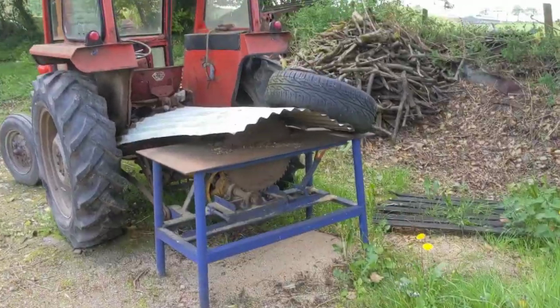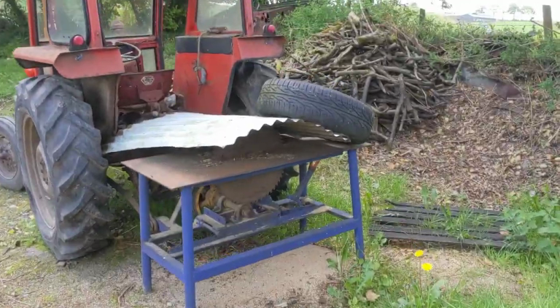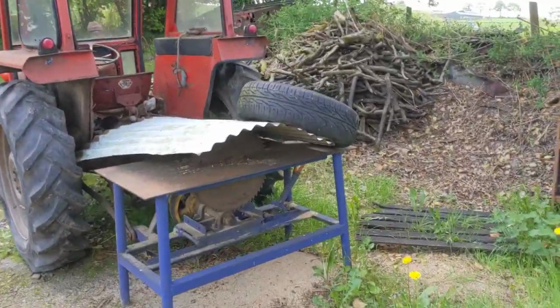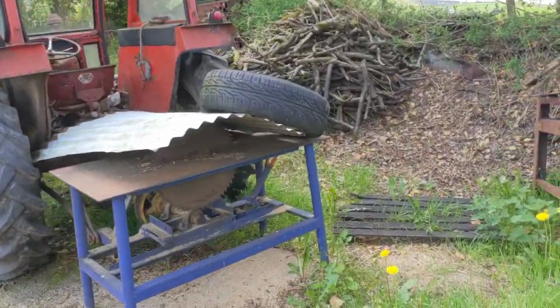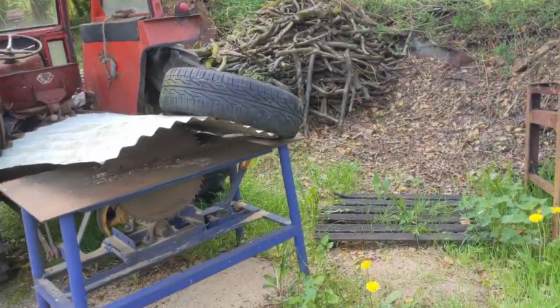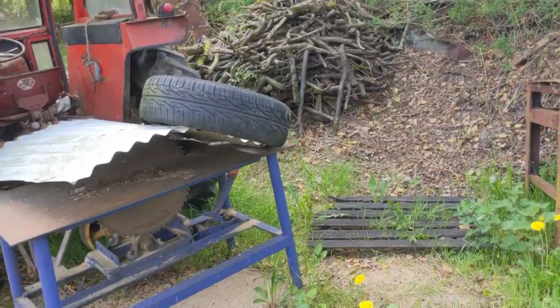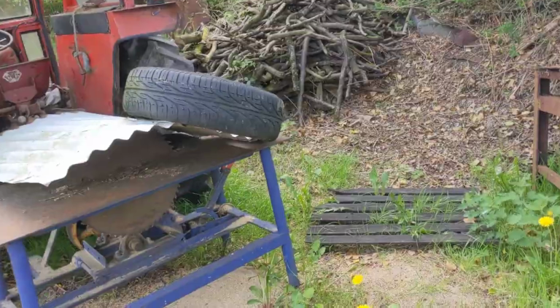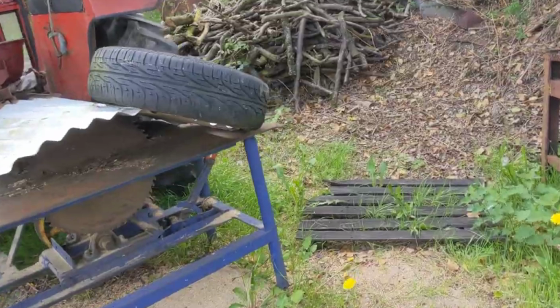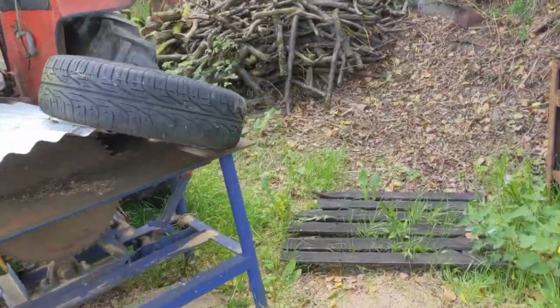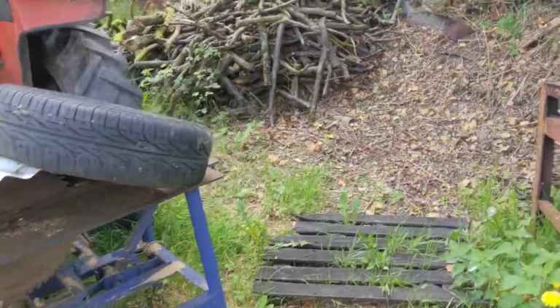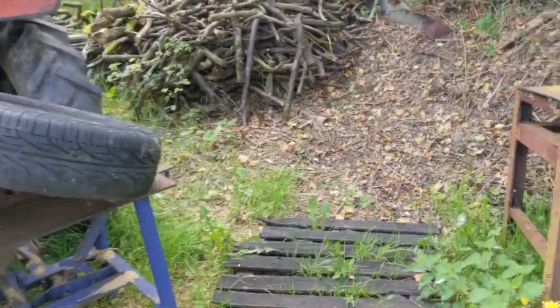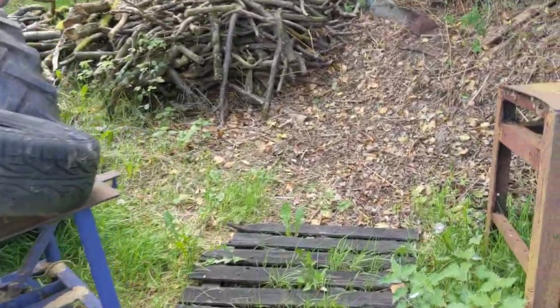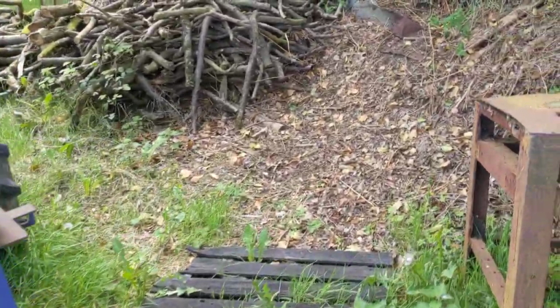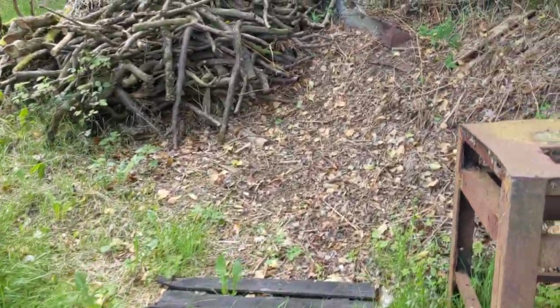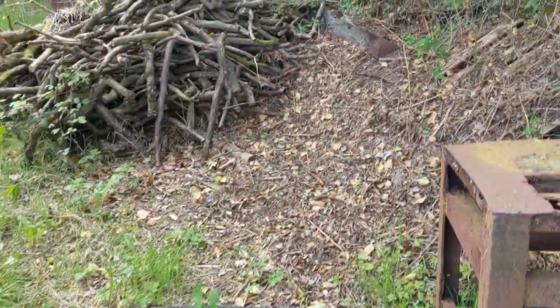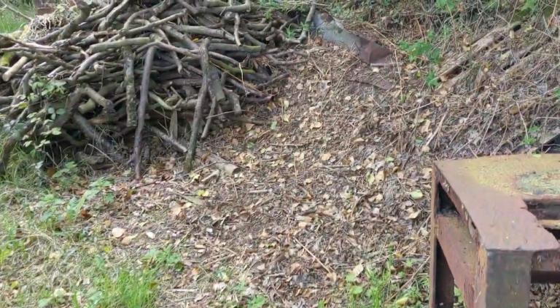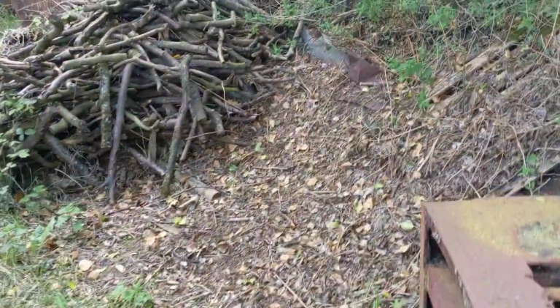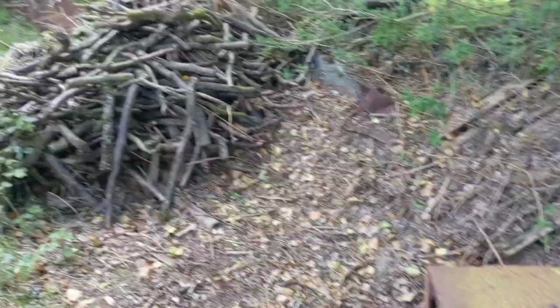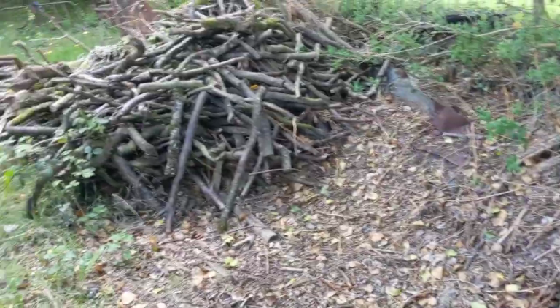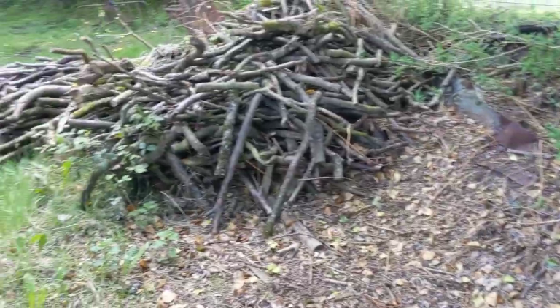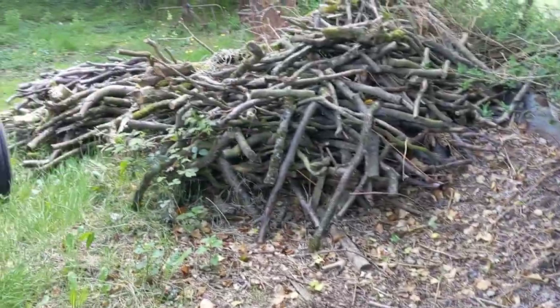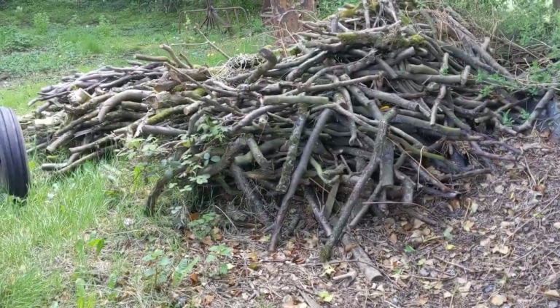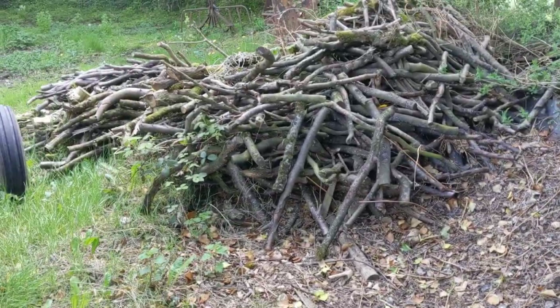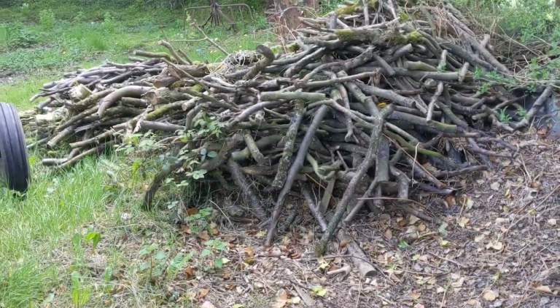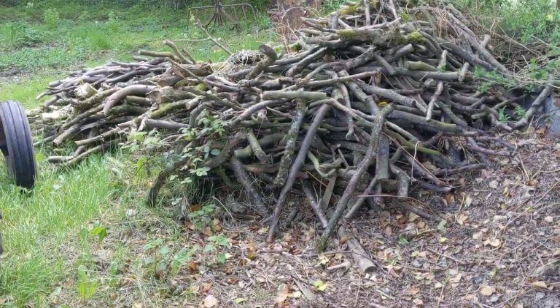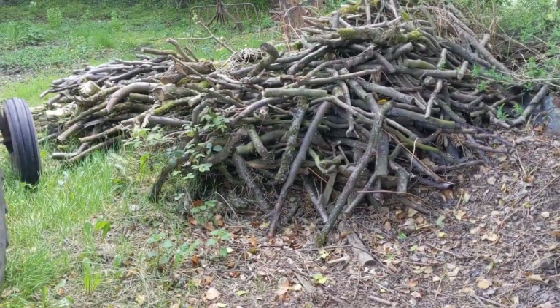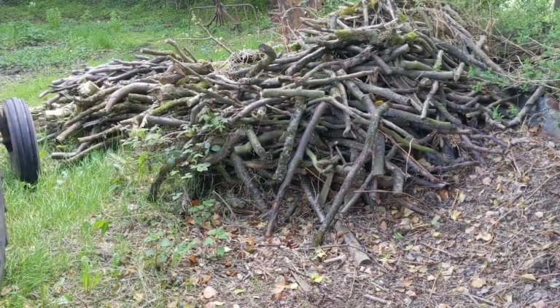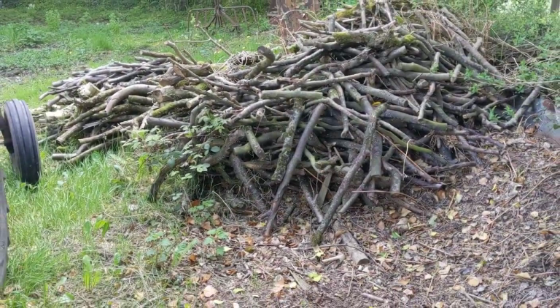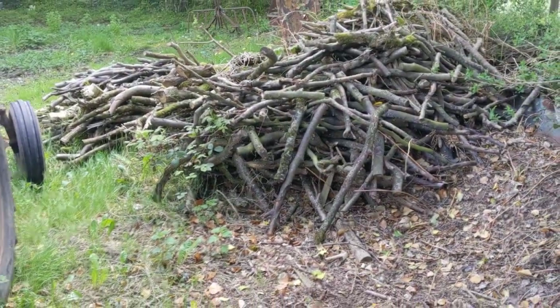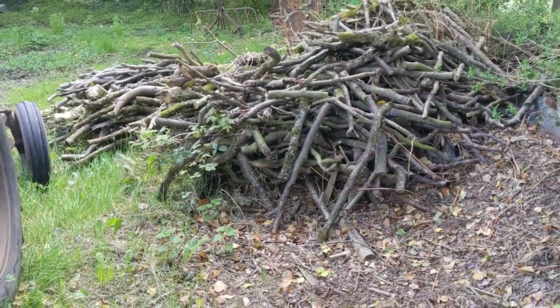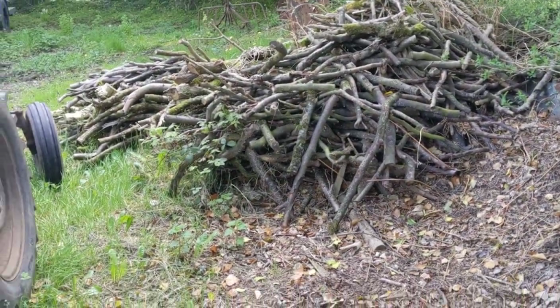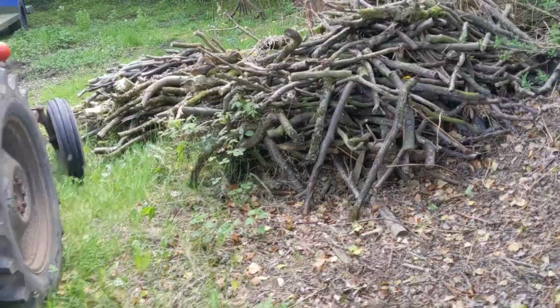I don't know how well it came out in the video, but it's just a really fast-growing hedge that's stealing, you know, one or two stripes of the mower.